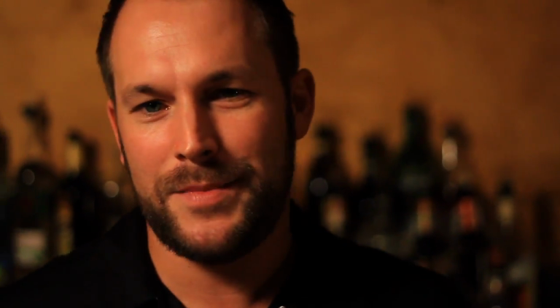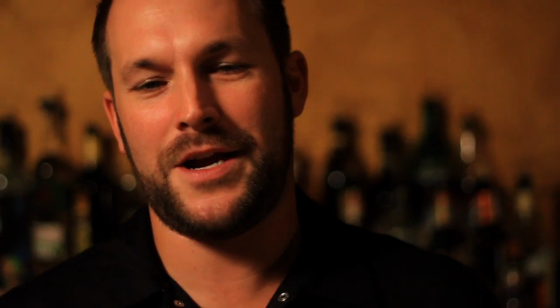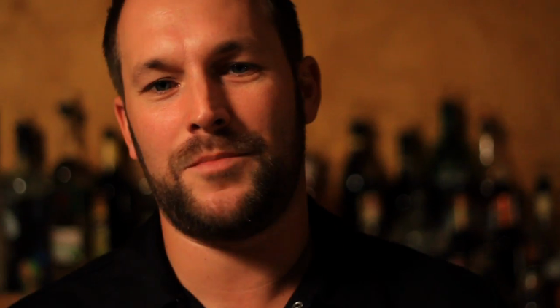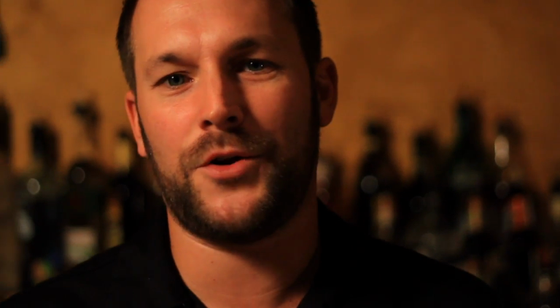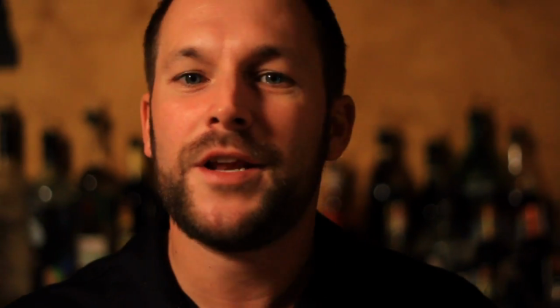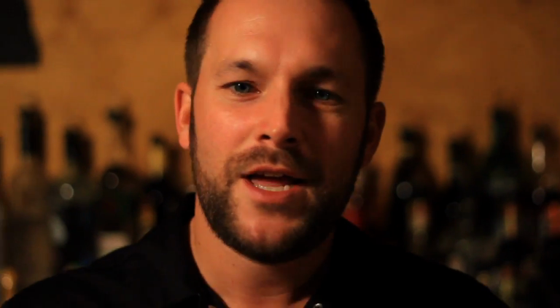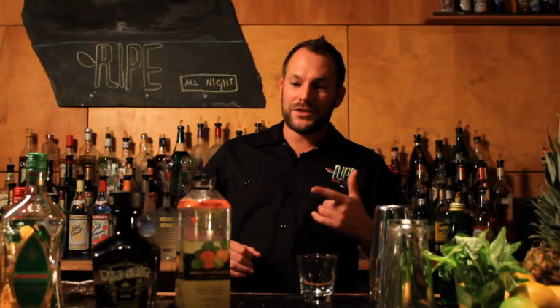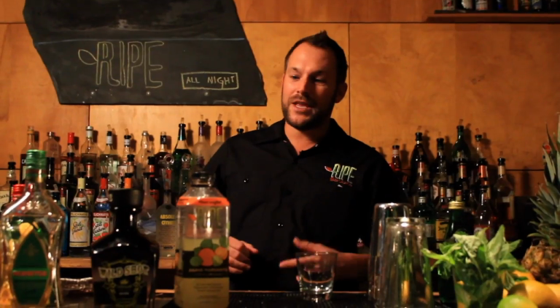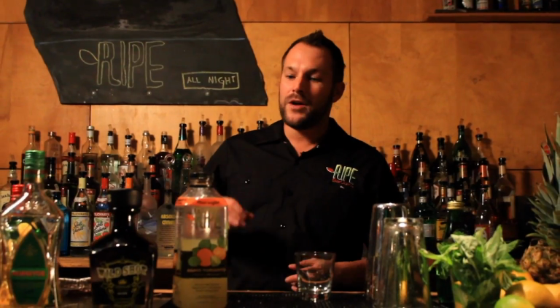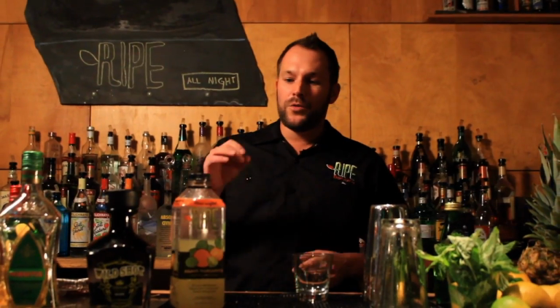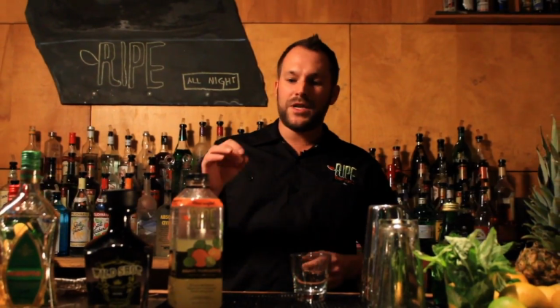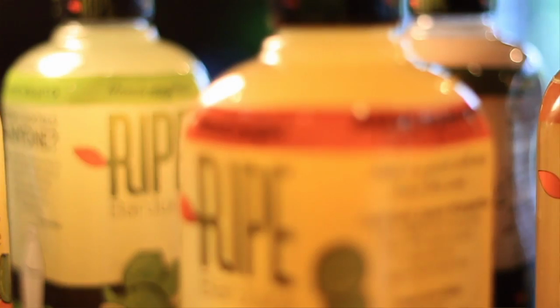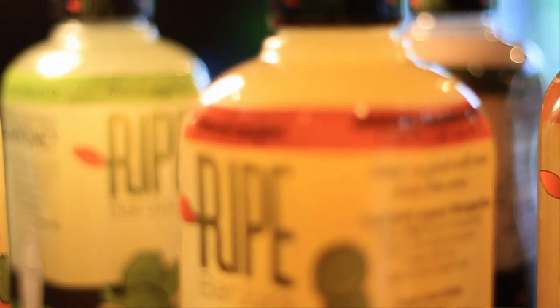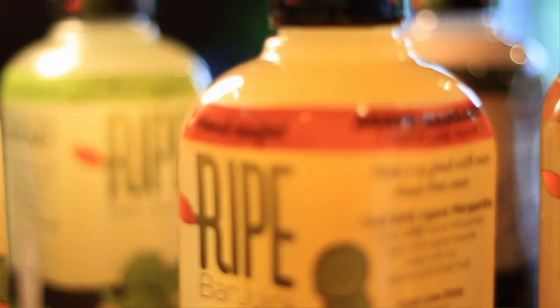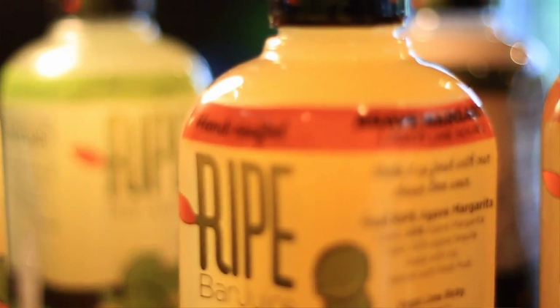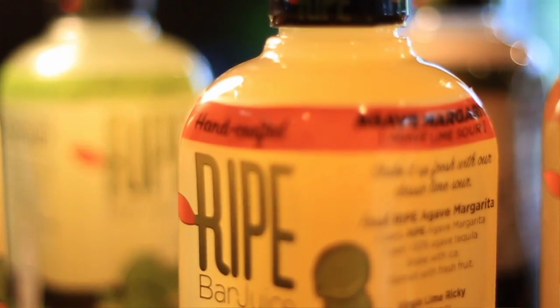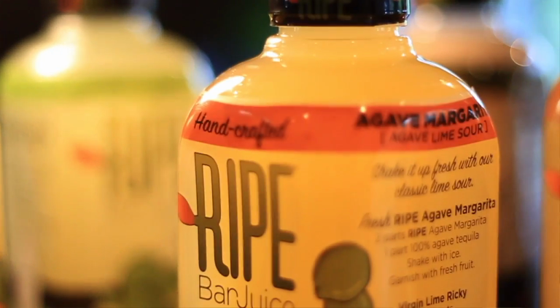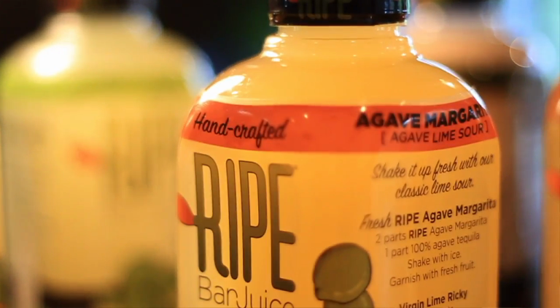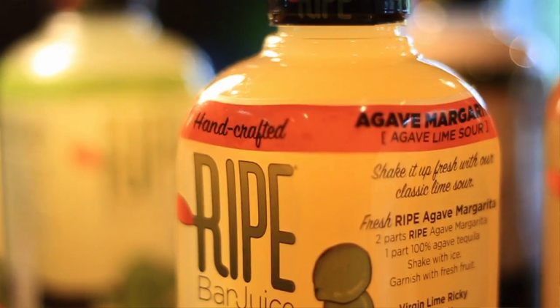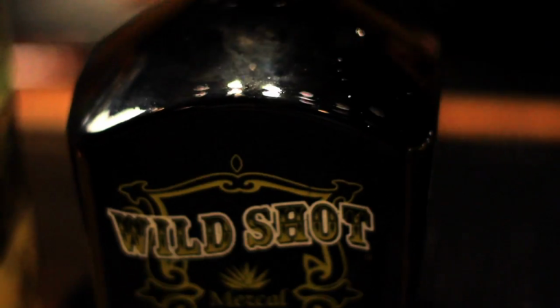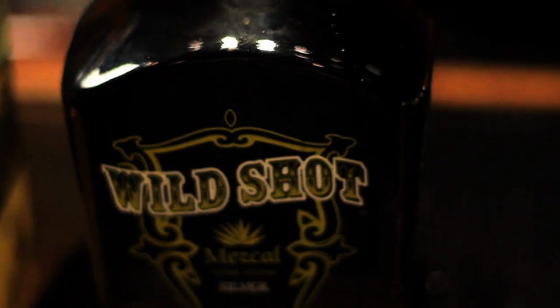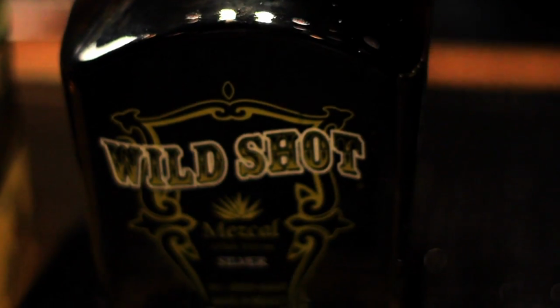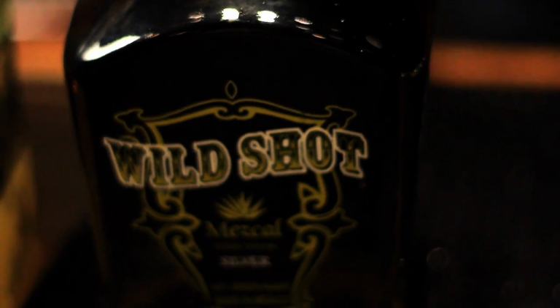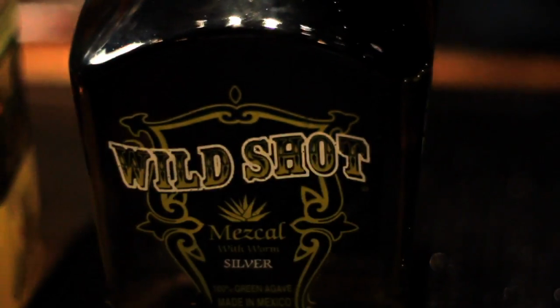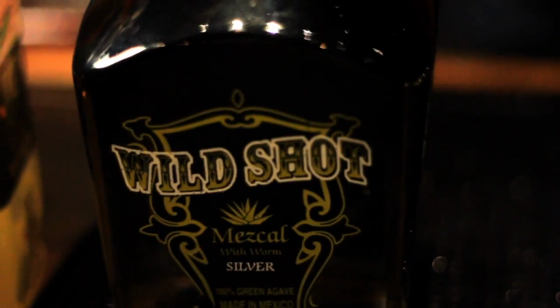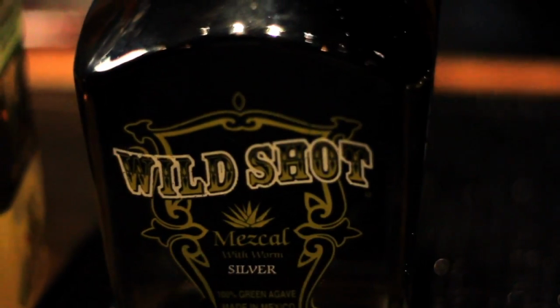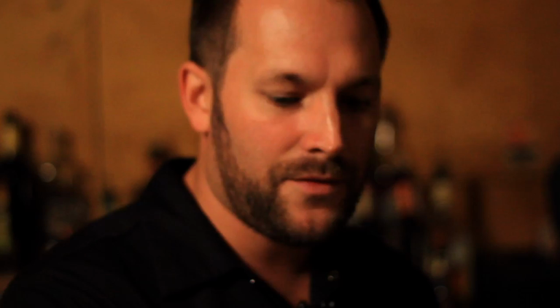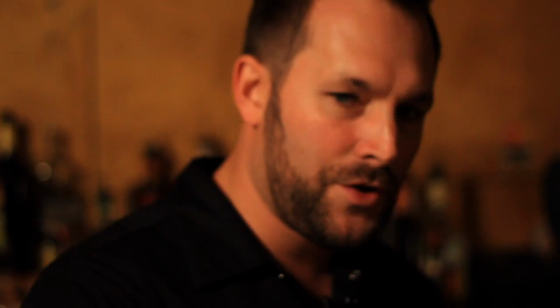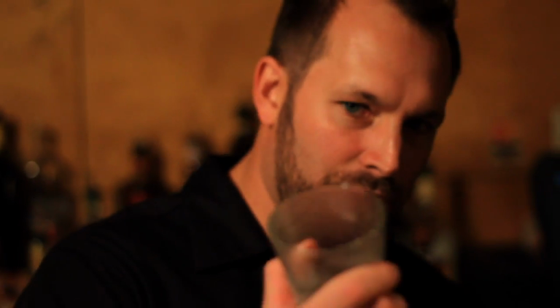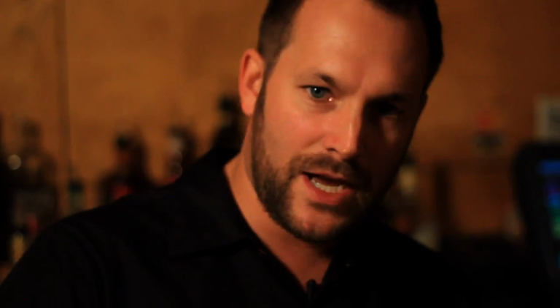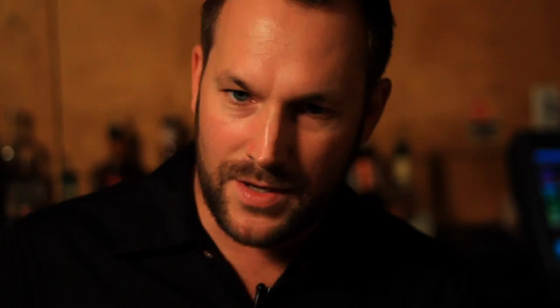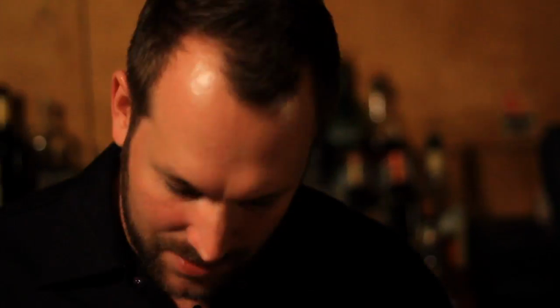It's like a Mezcal margarita, so check it out. Really simple — two parts Ripe, one part Wild Shot Mezcal. You're gonna love it. Fill your serving glass with ice.